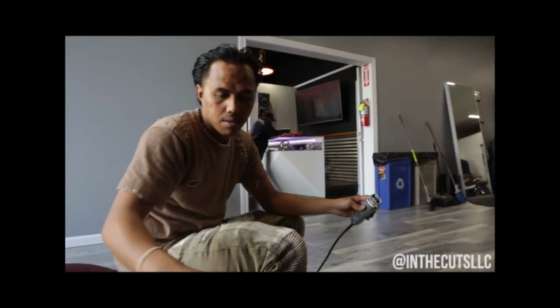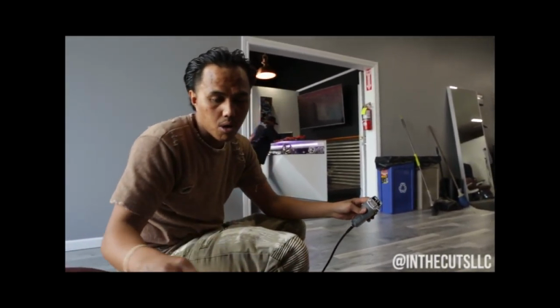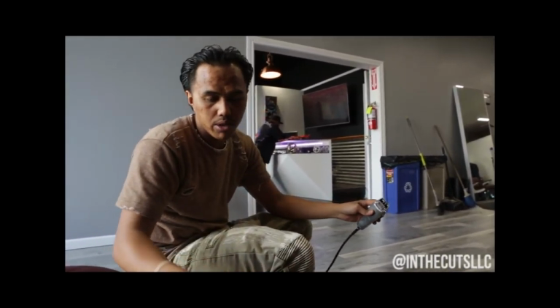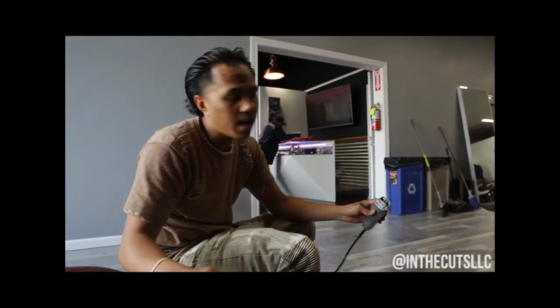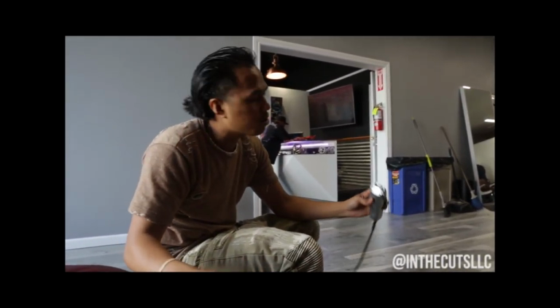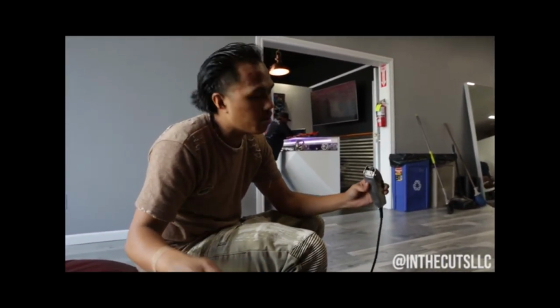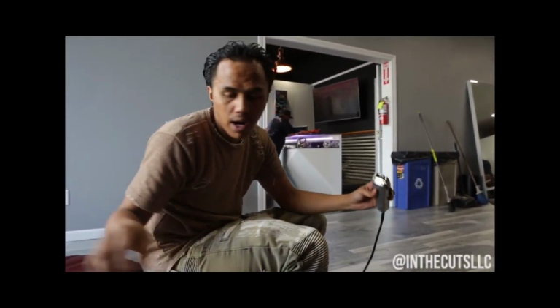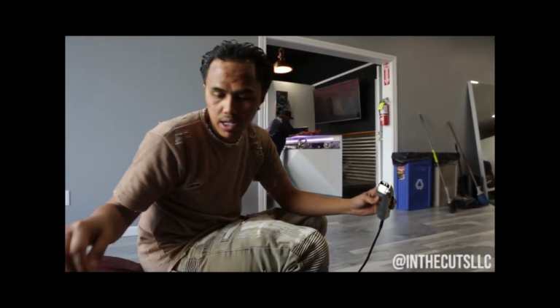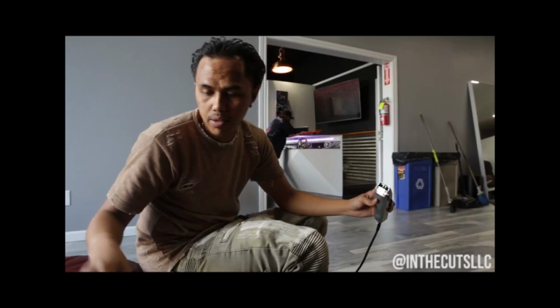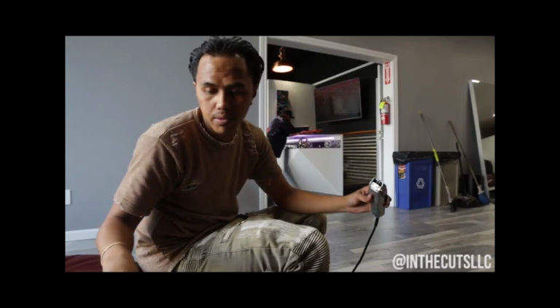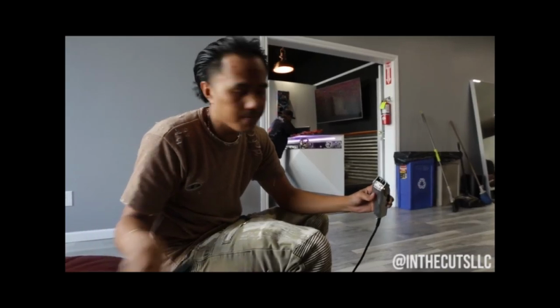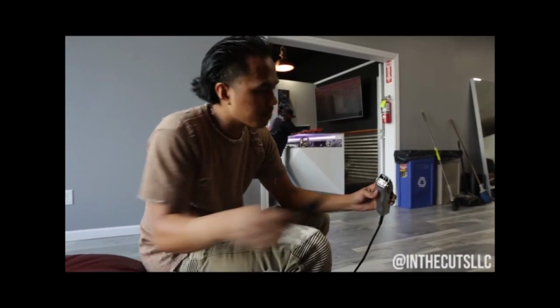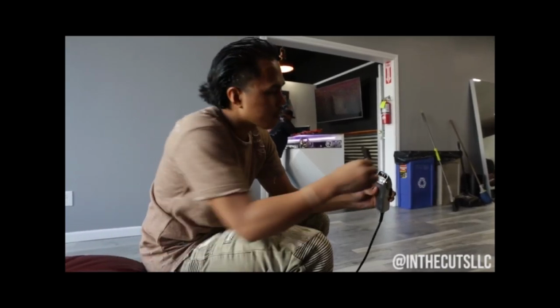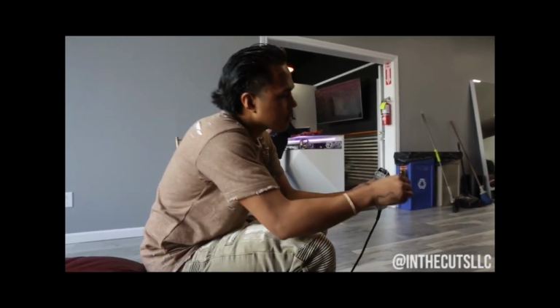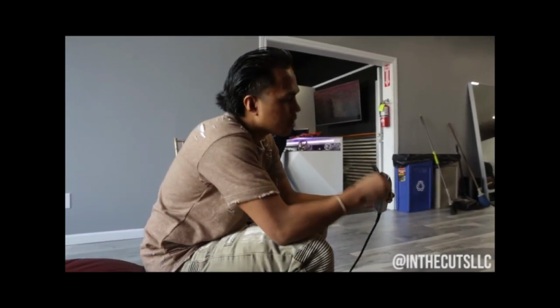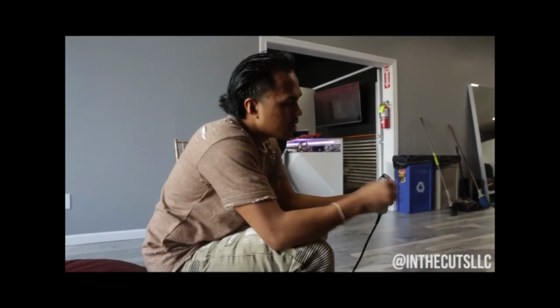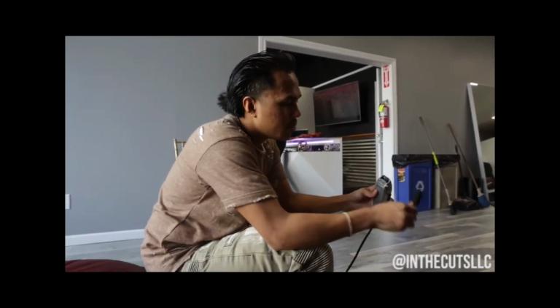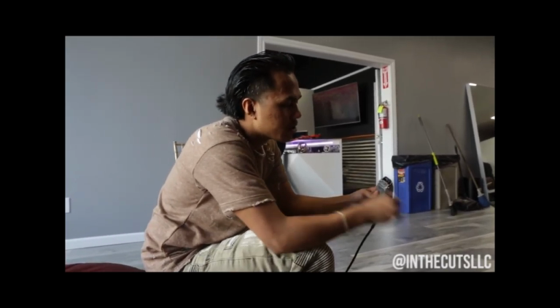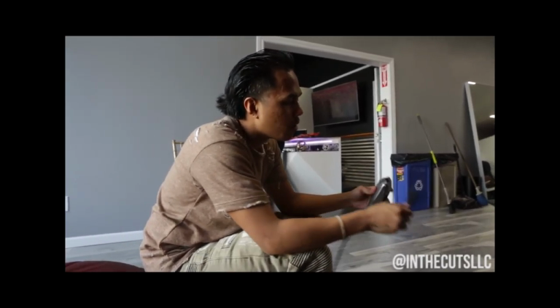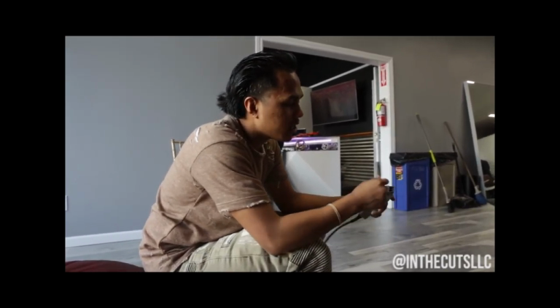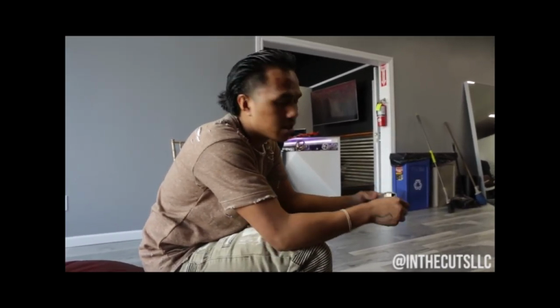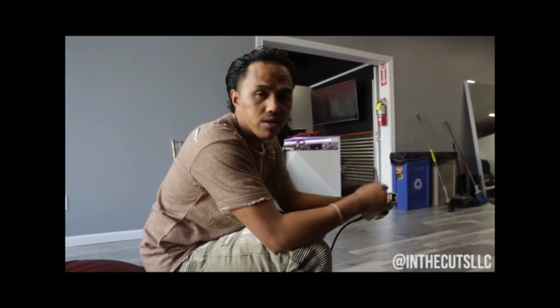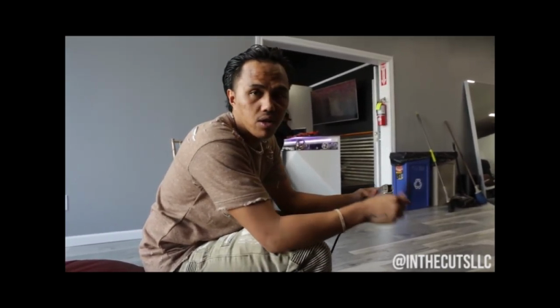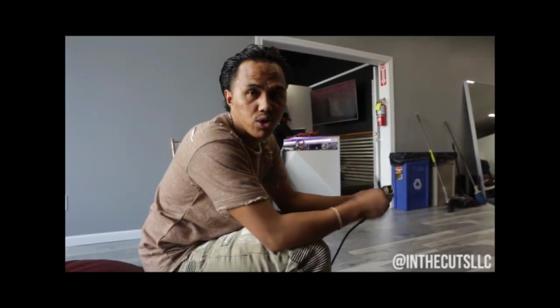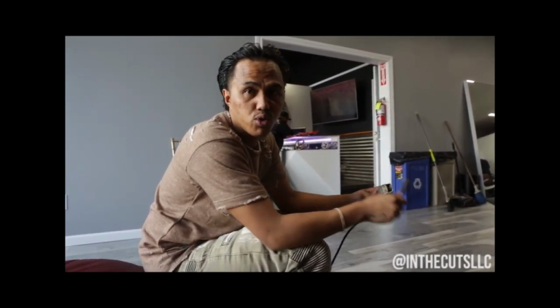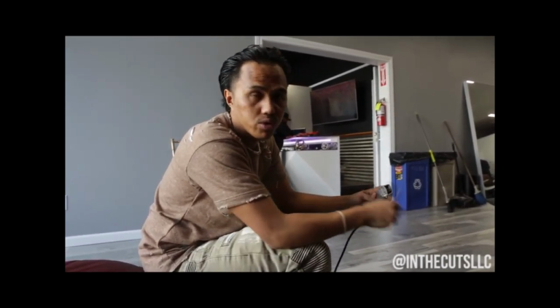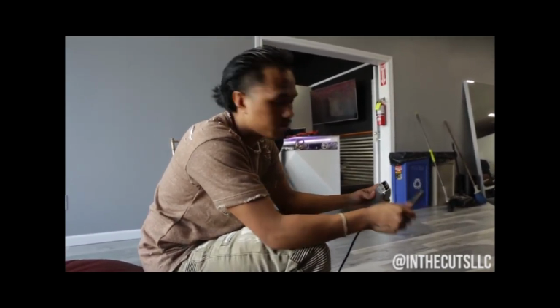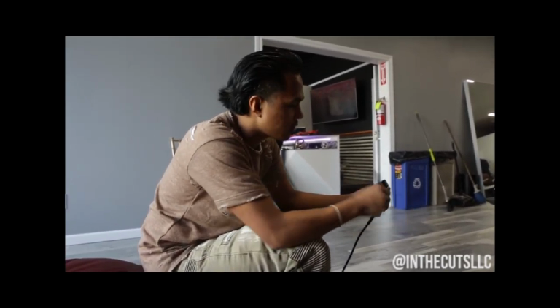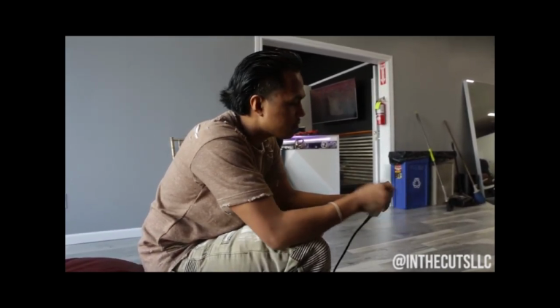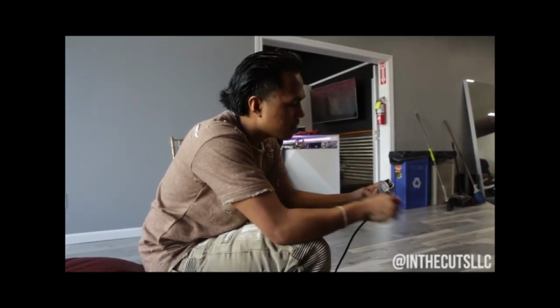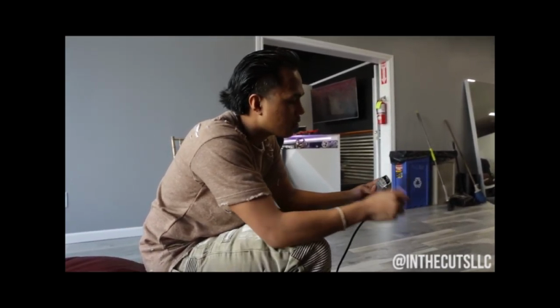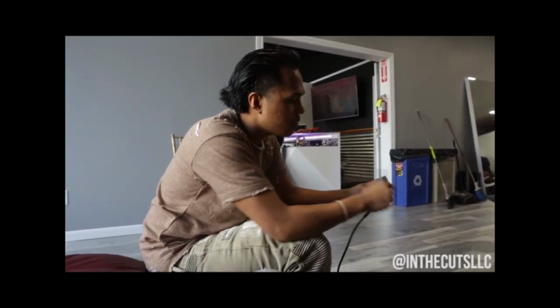Barbra Day should be watching me, but she wants to watch it on YouTube. So it's cool.